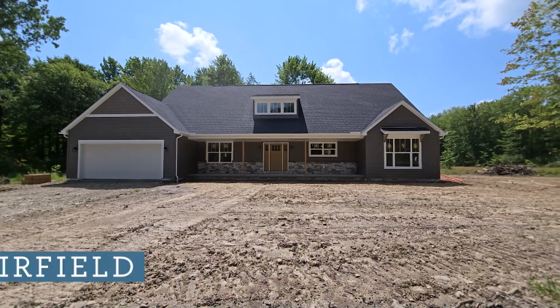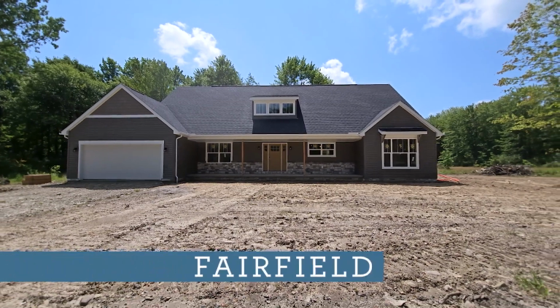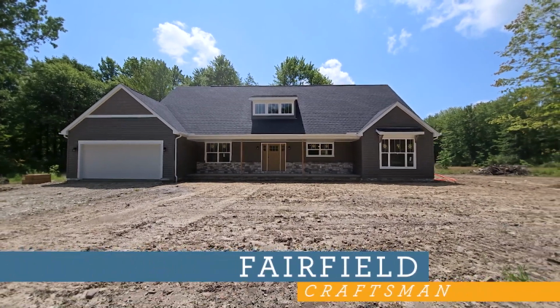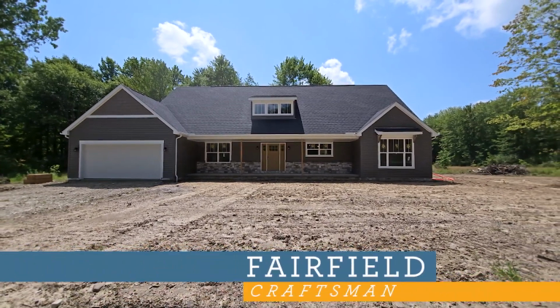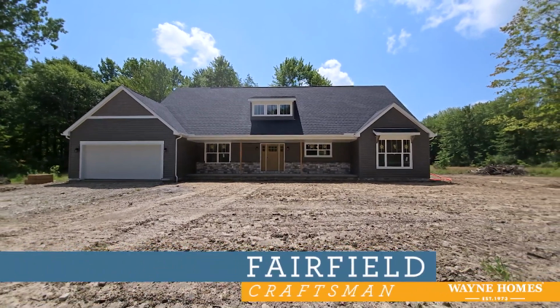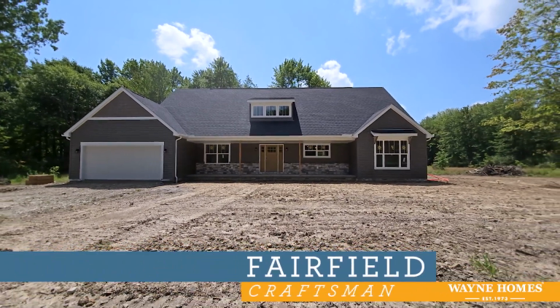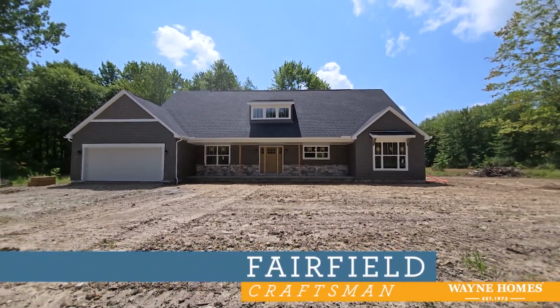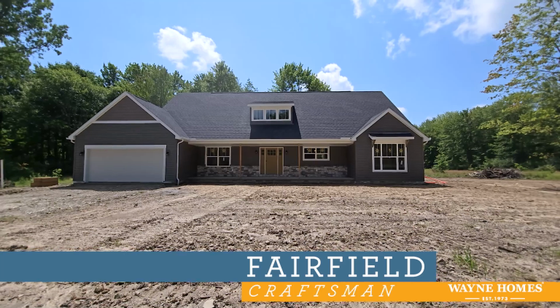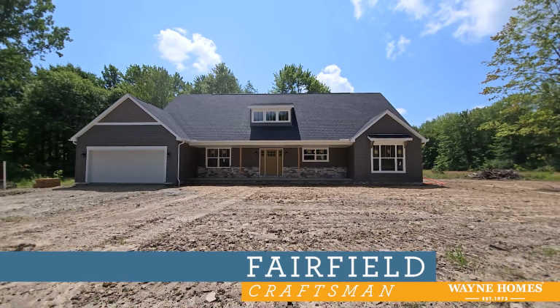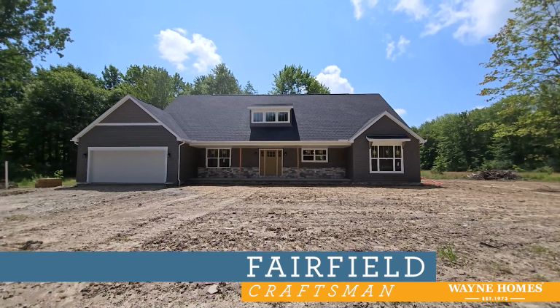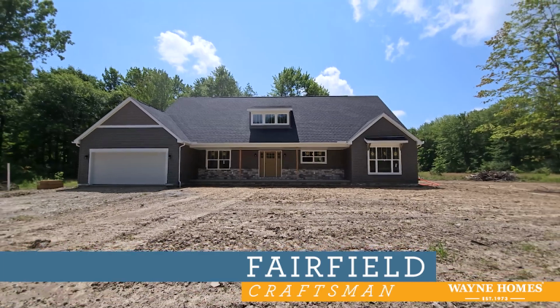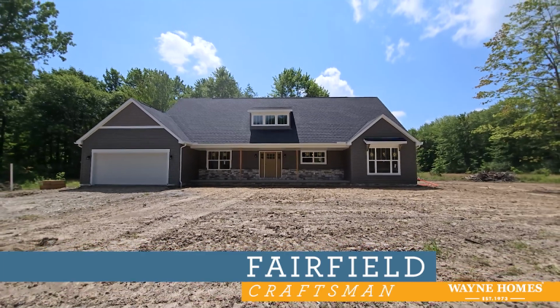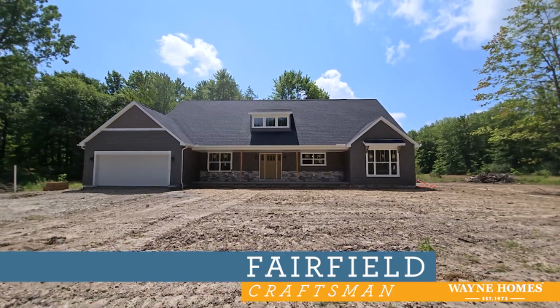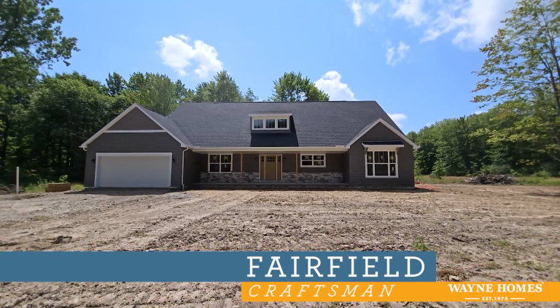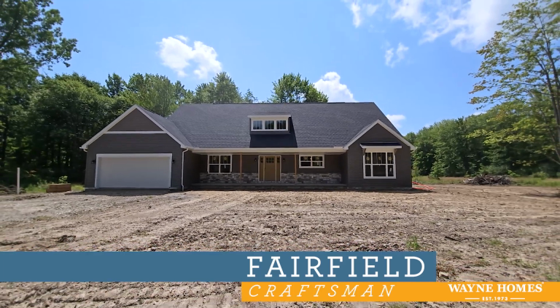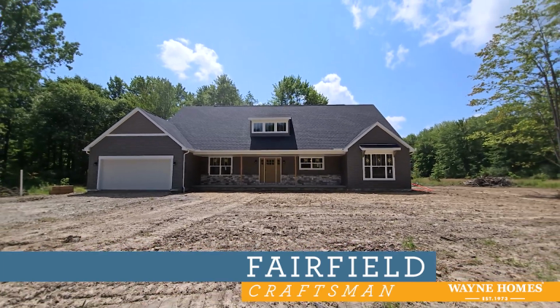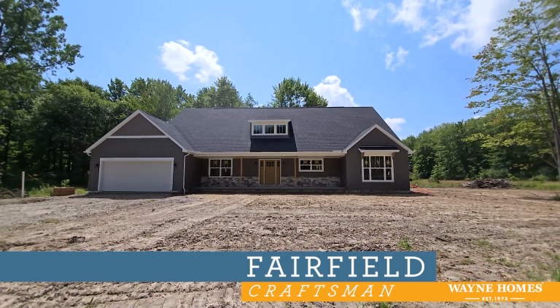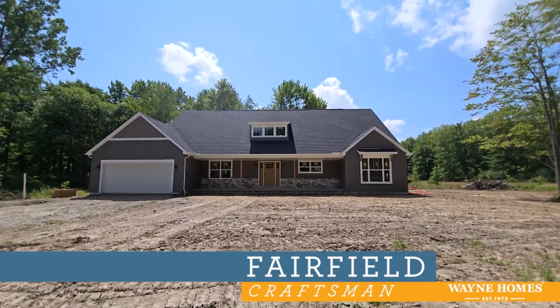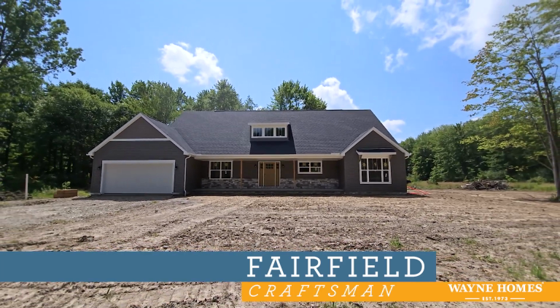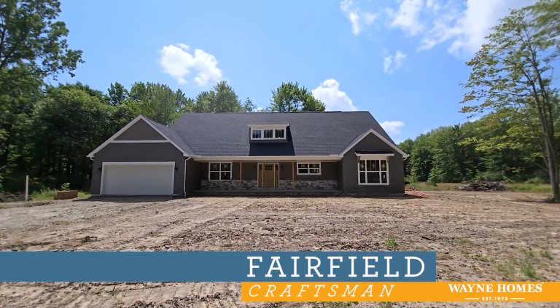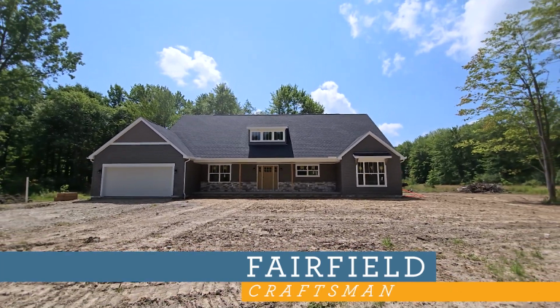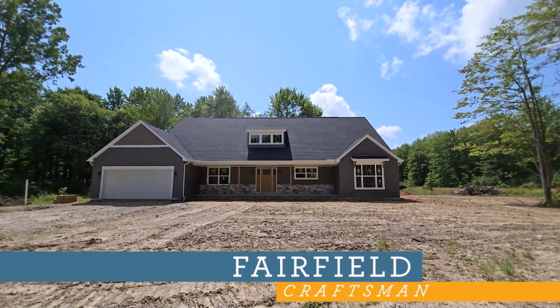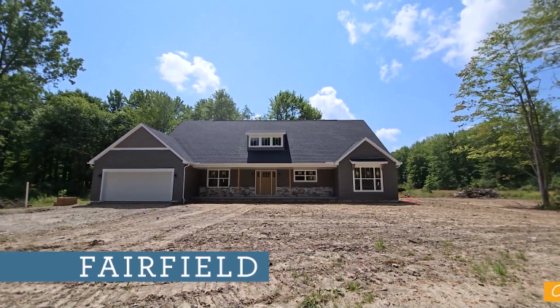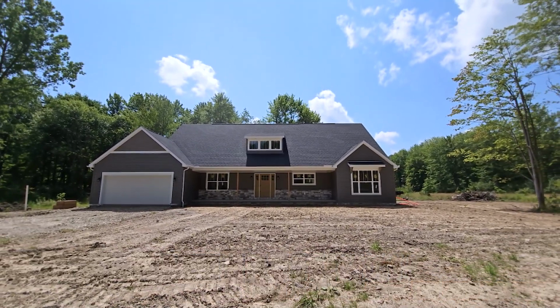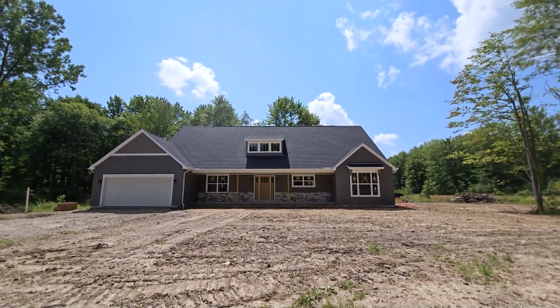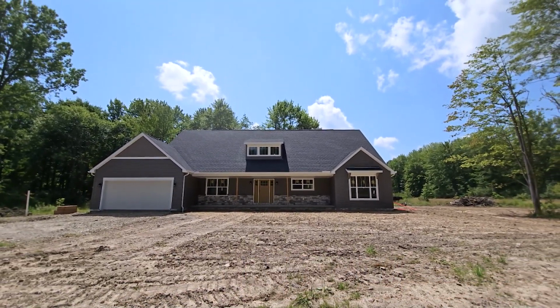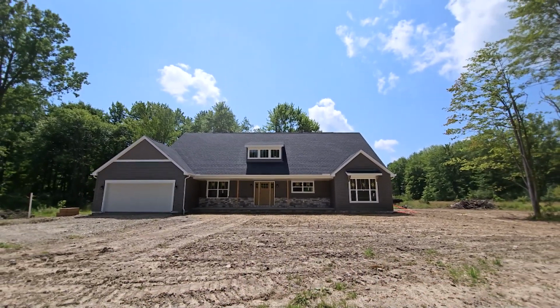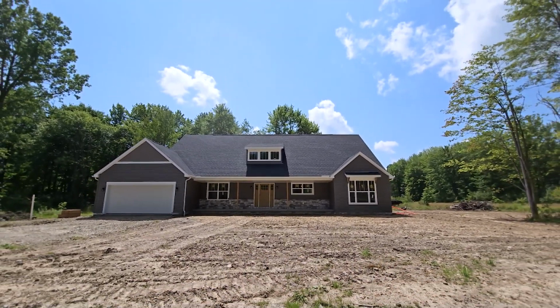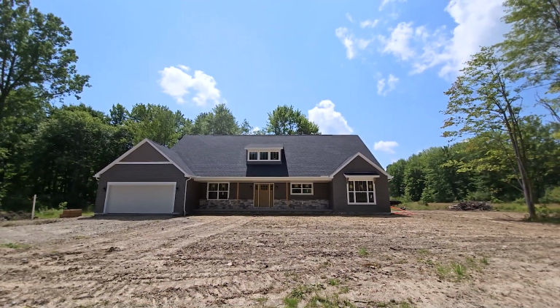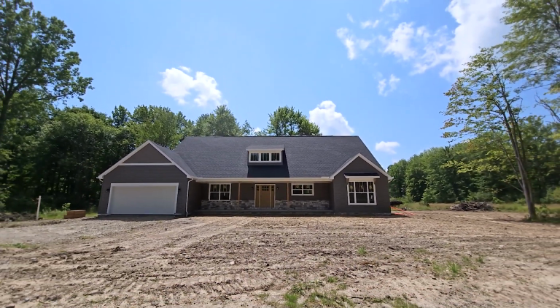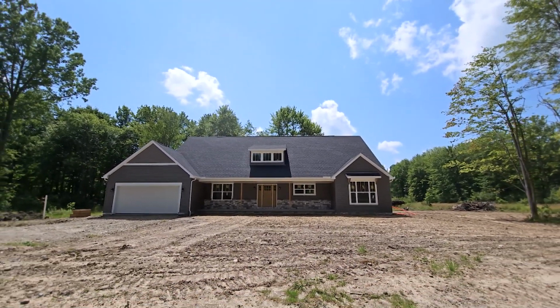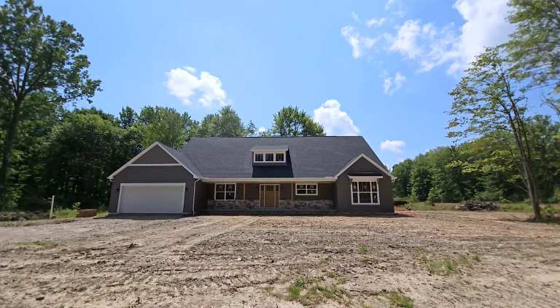Thank you so much for joining us today for this virtual open house of the Fairfield with the Craftsman exterior.